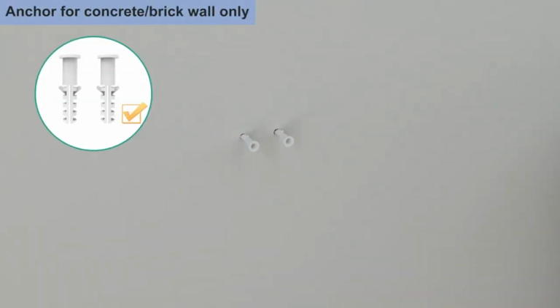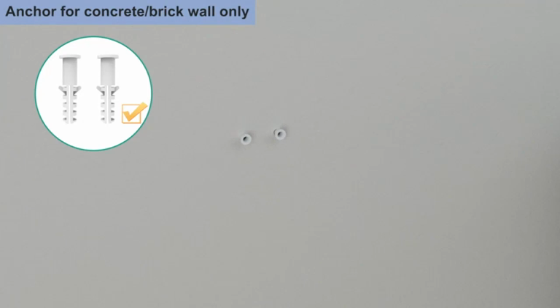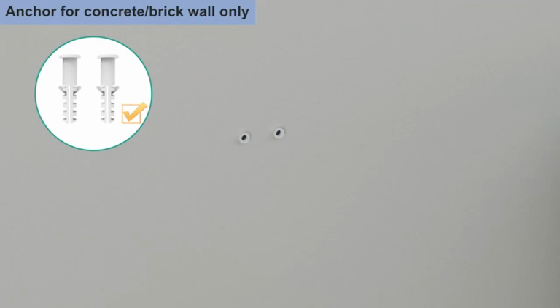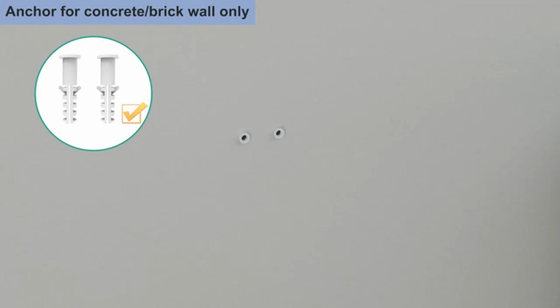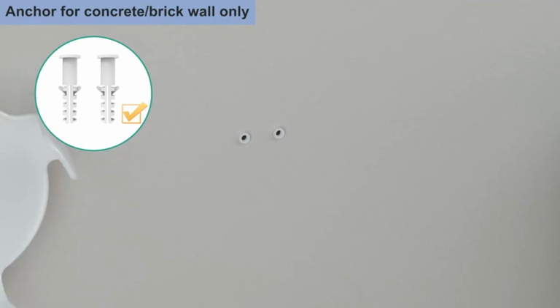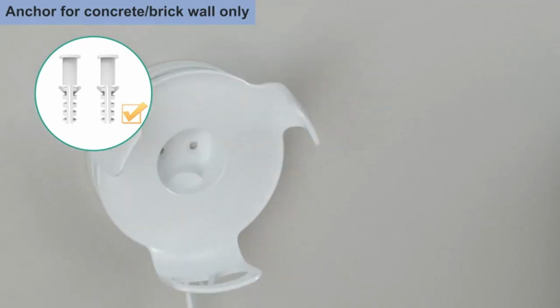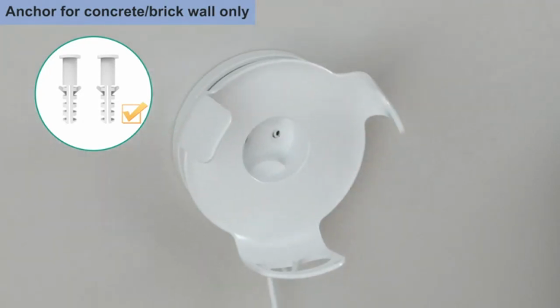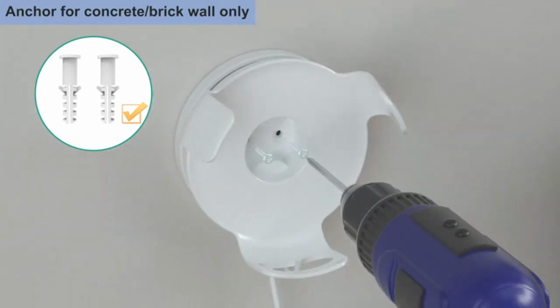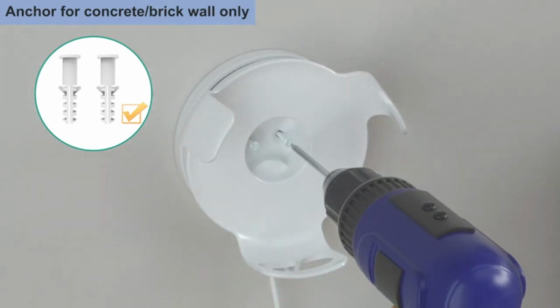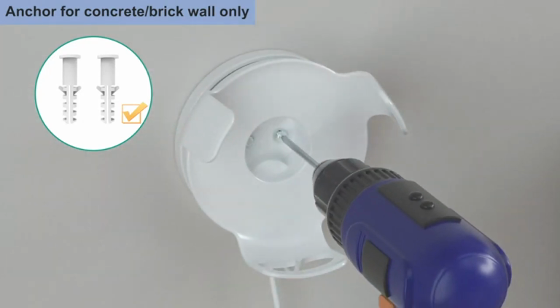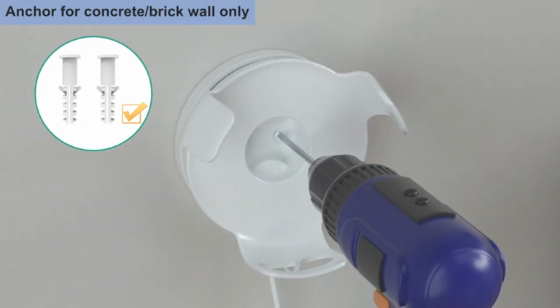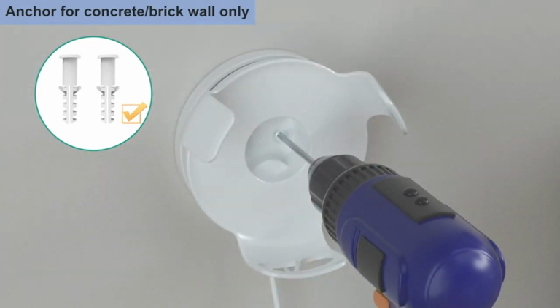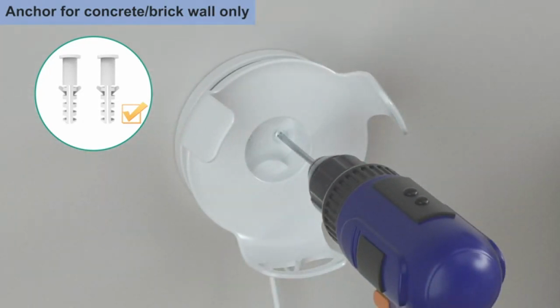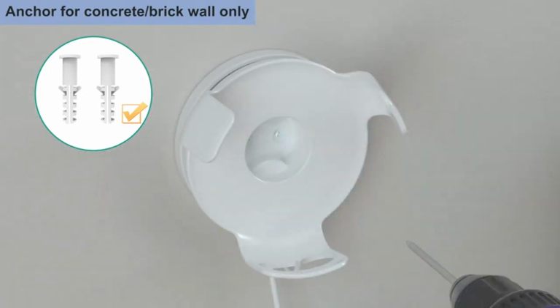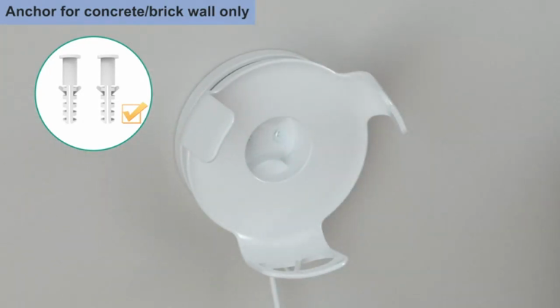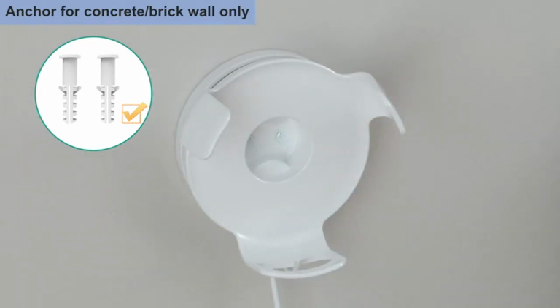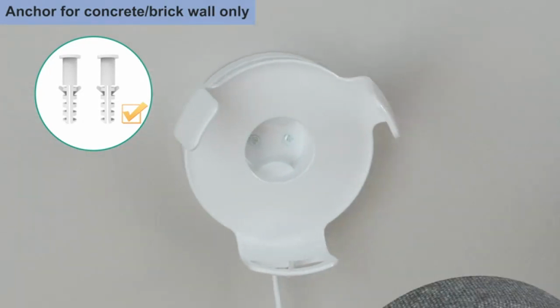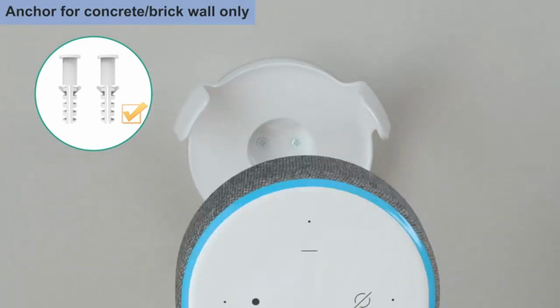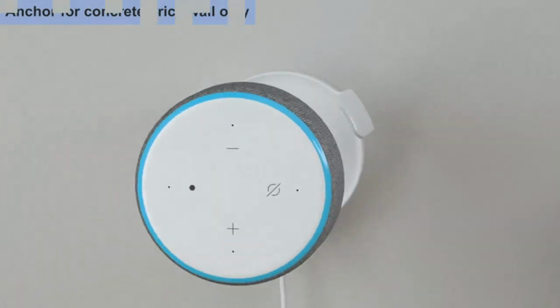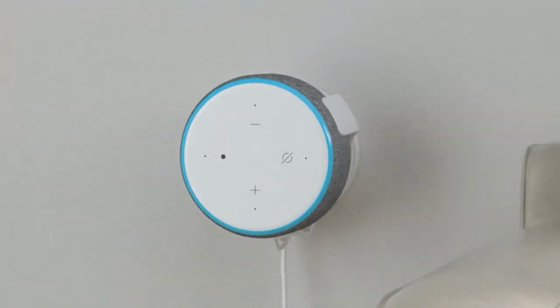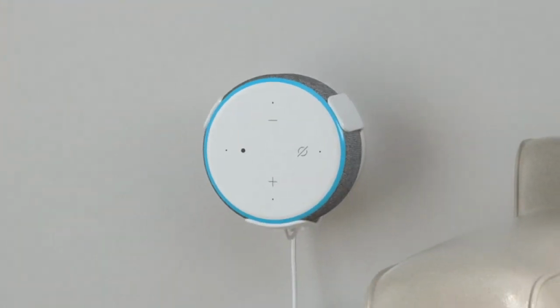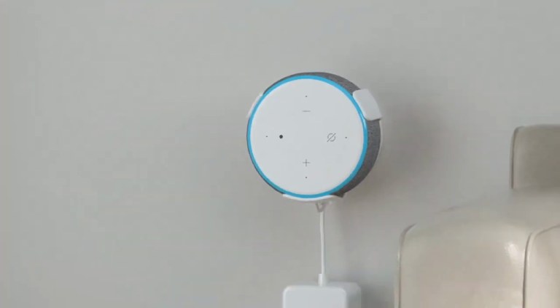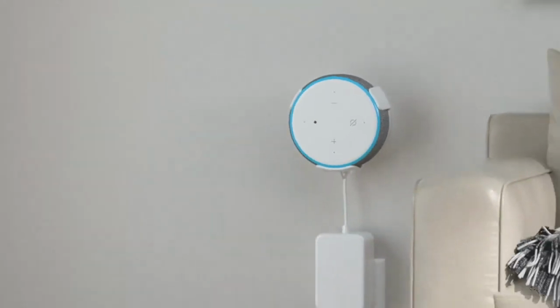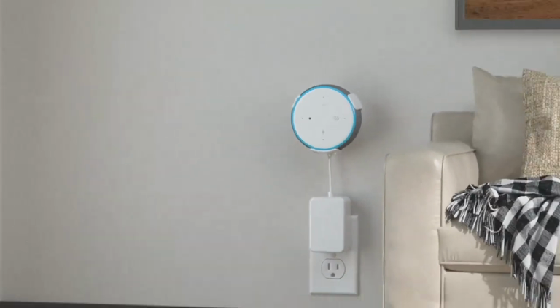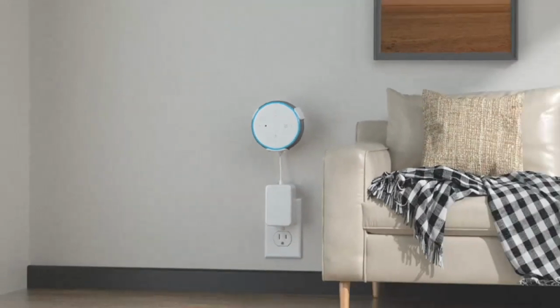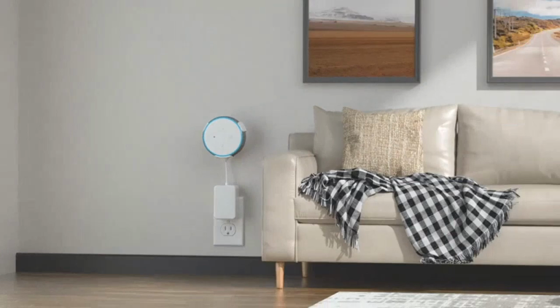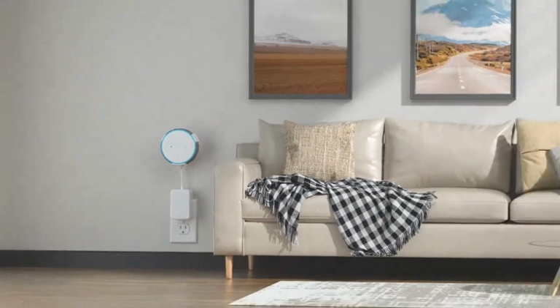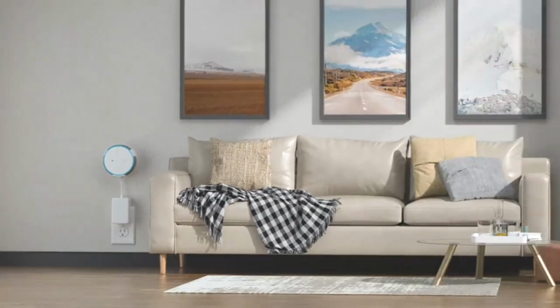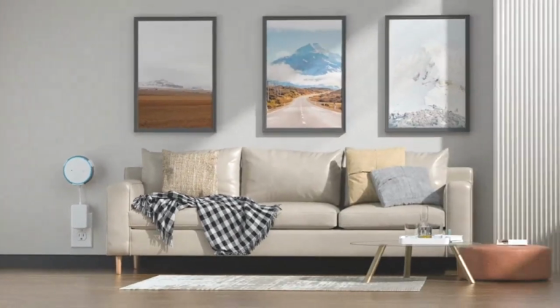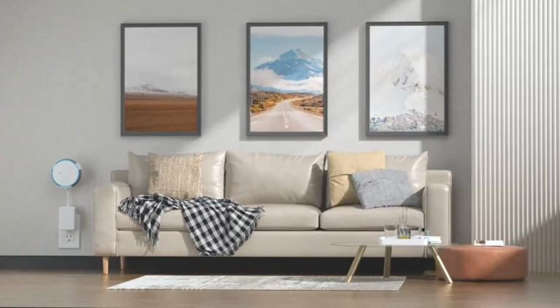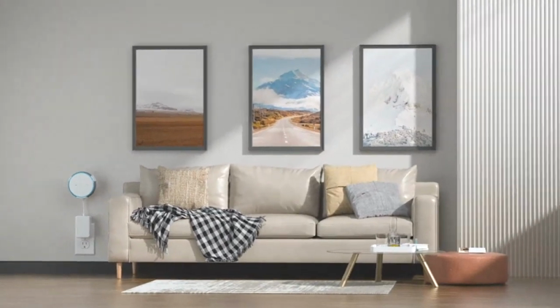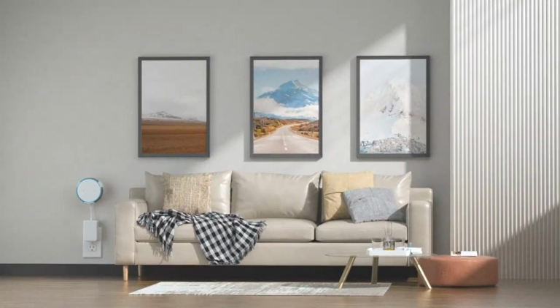Additionally, since the mount is installed on the wall, it frees up valuable counter space and keeps my Echo Dot out of the way.